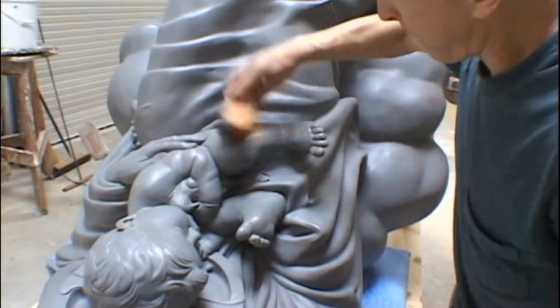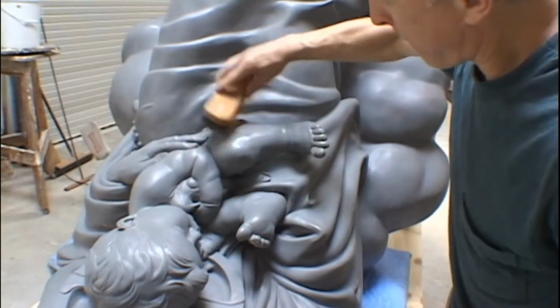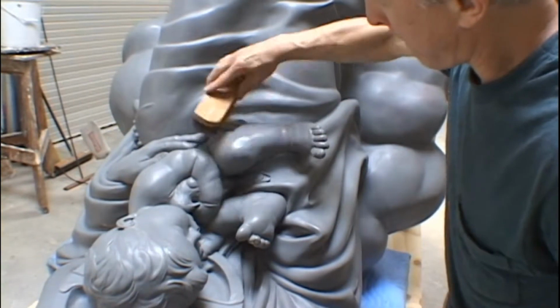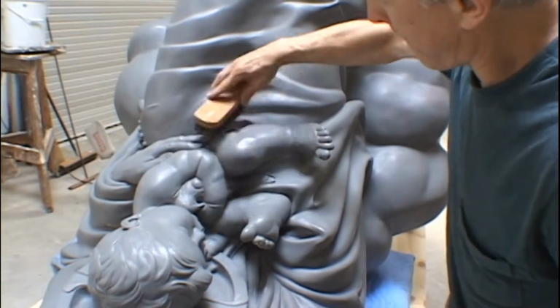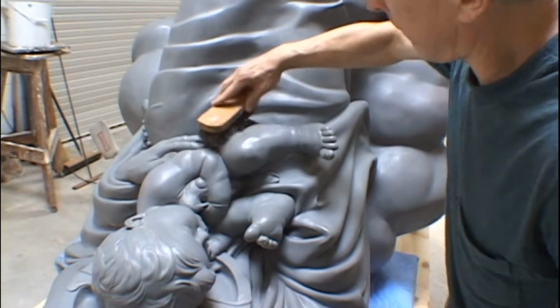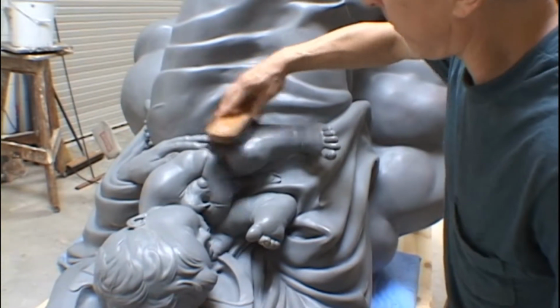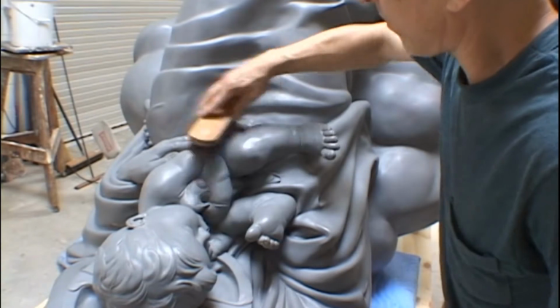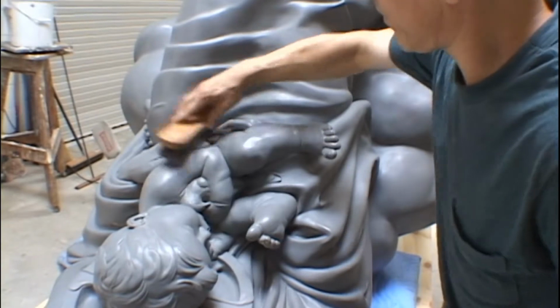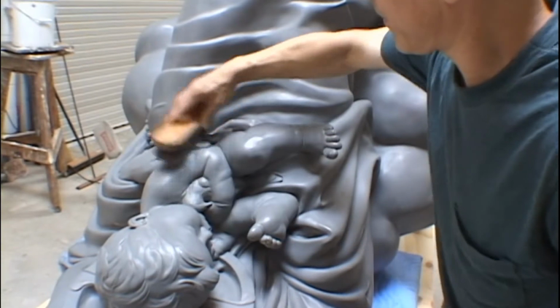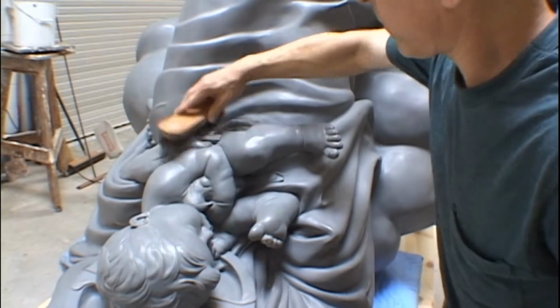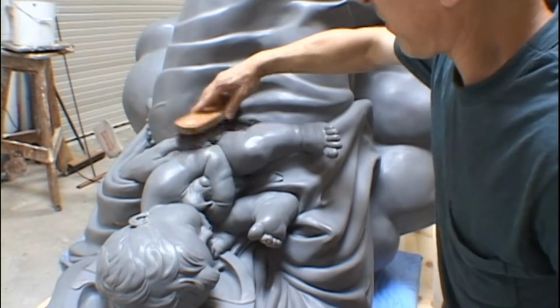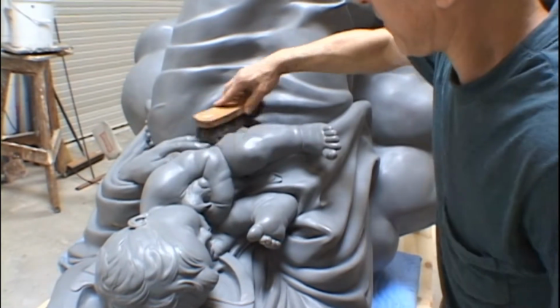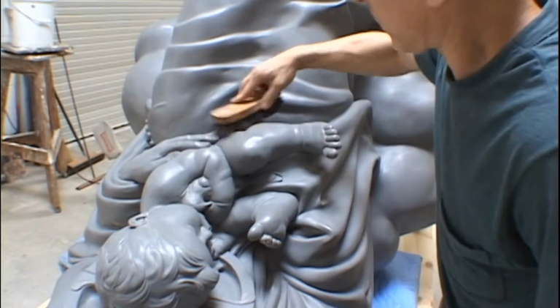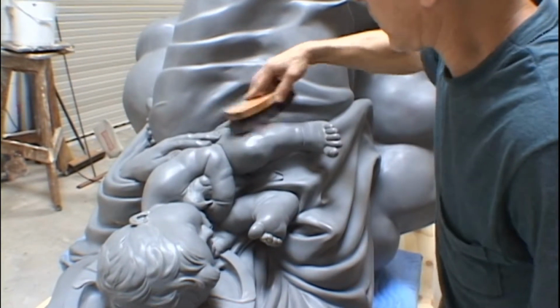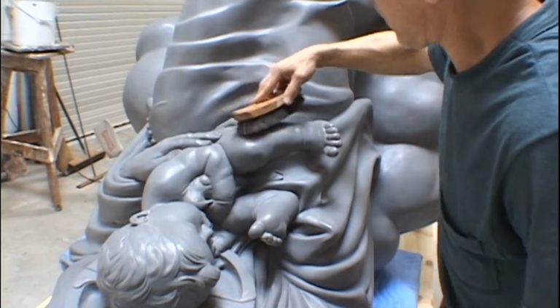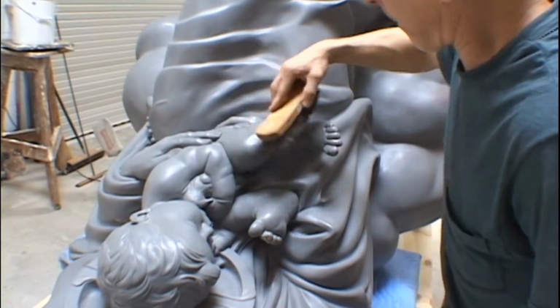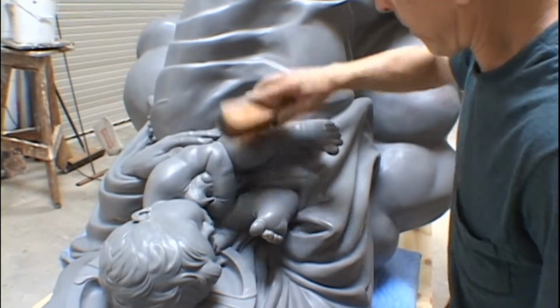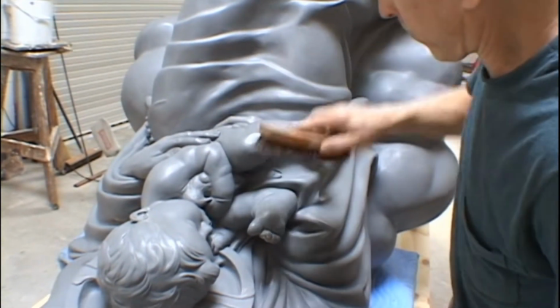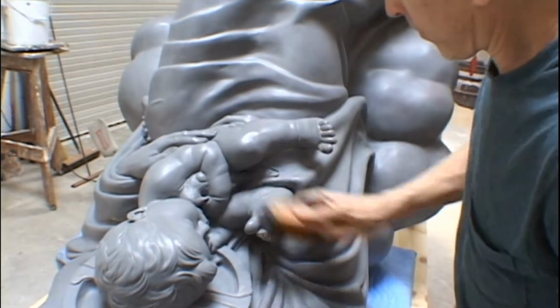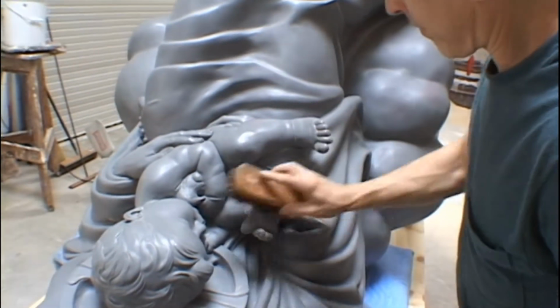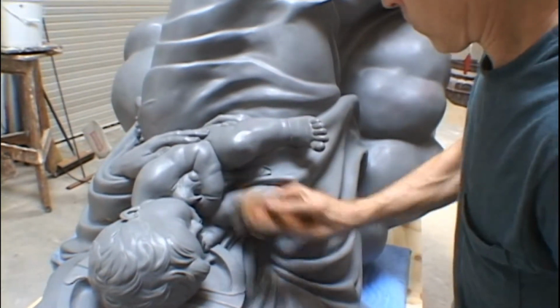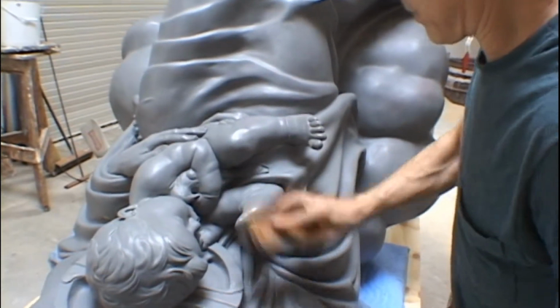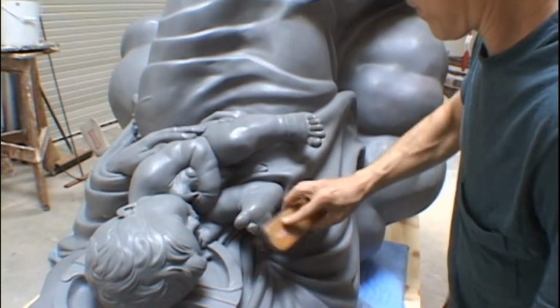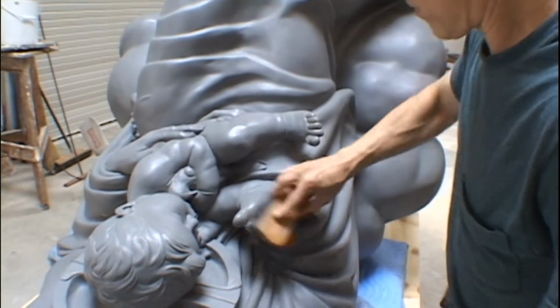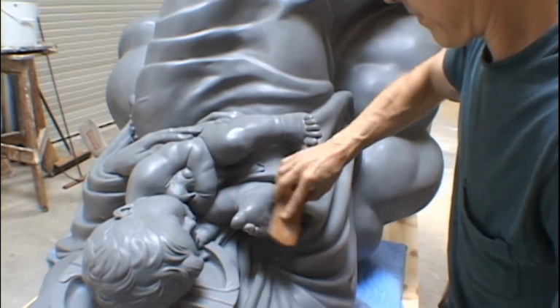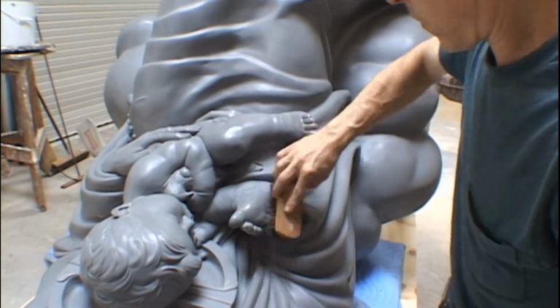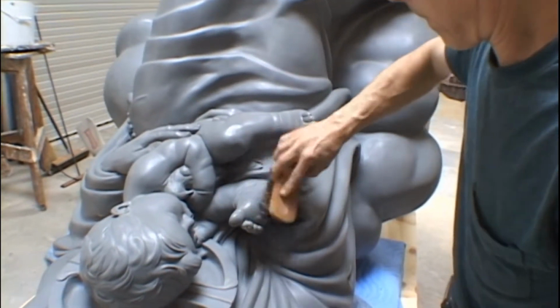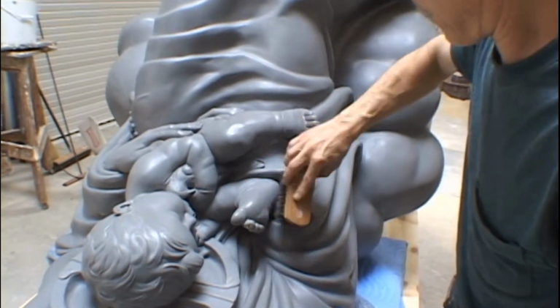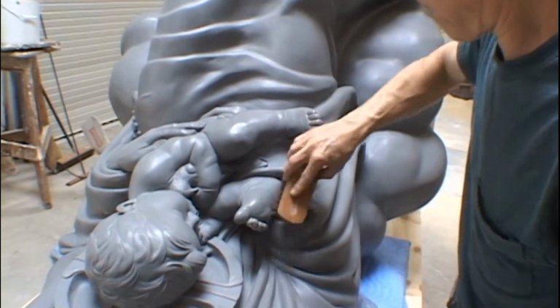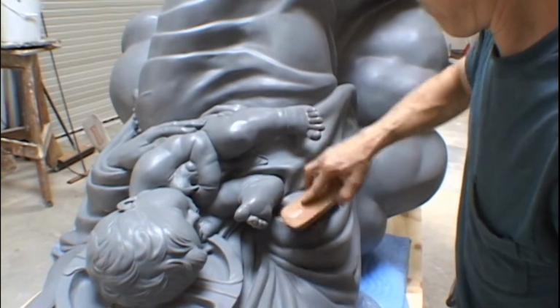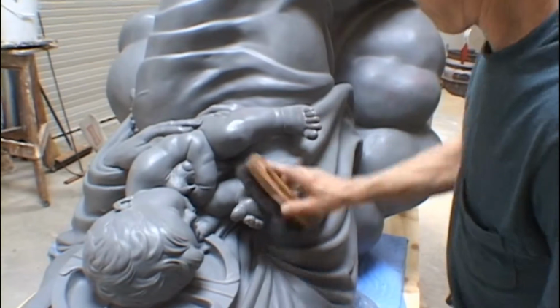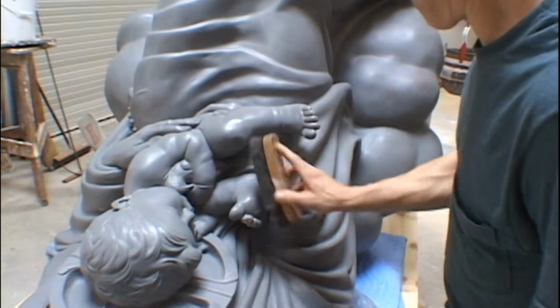Take your time, apply three full coats, and after application, buff each coat.